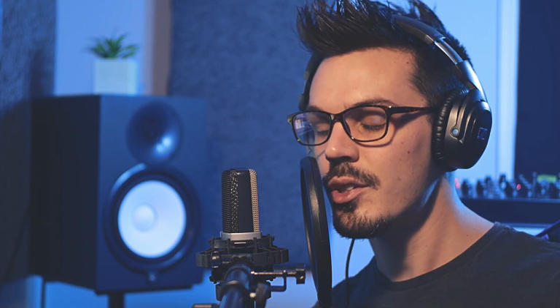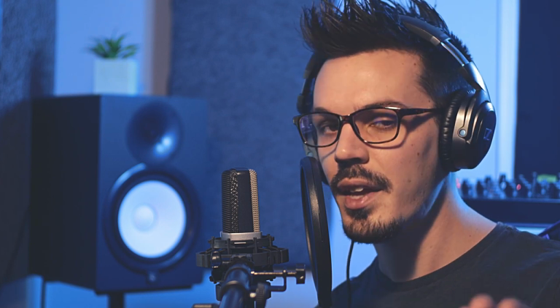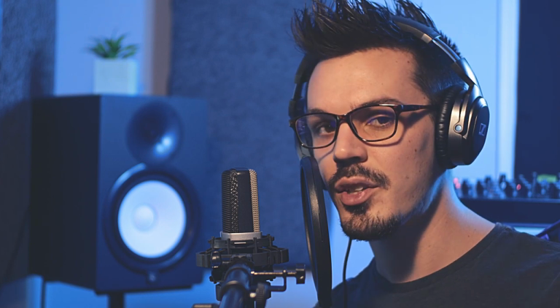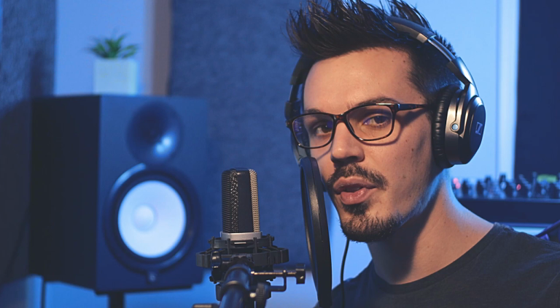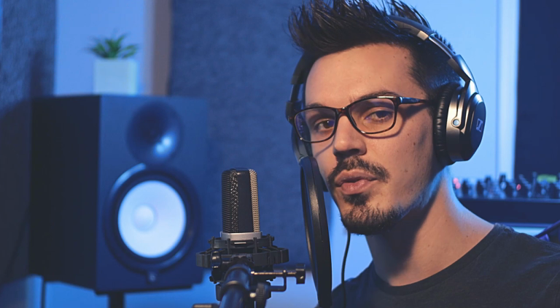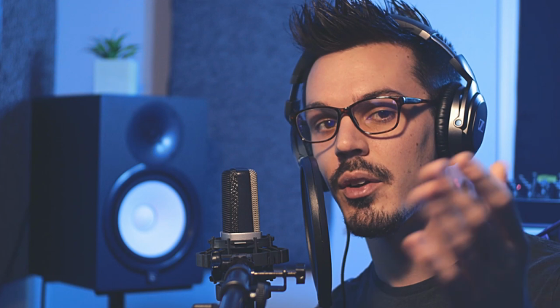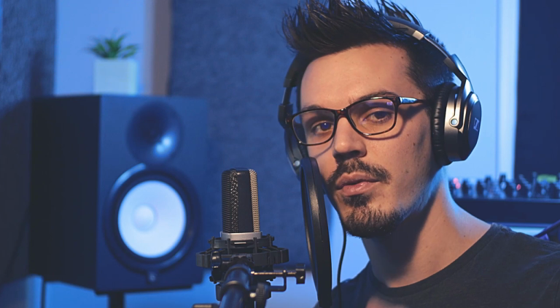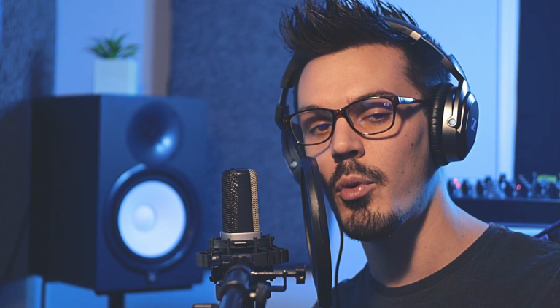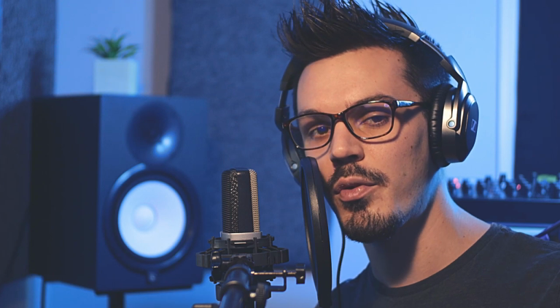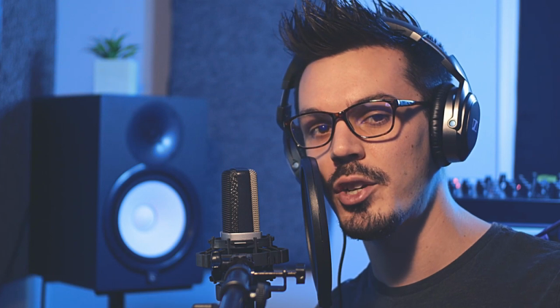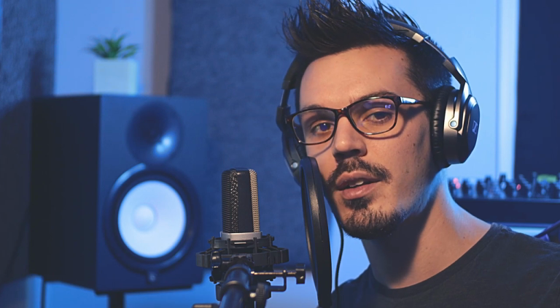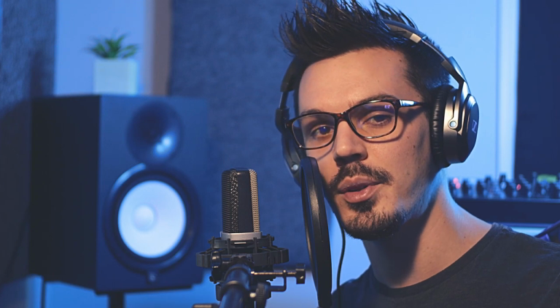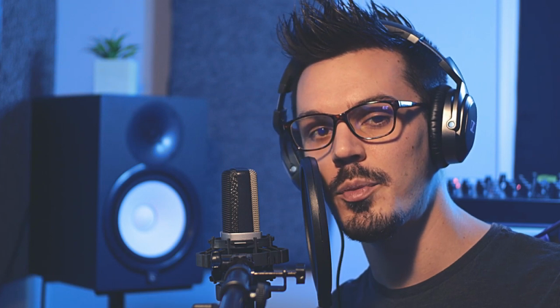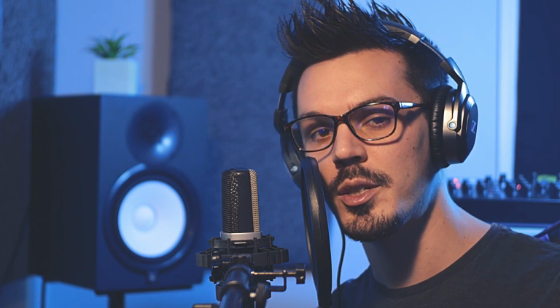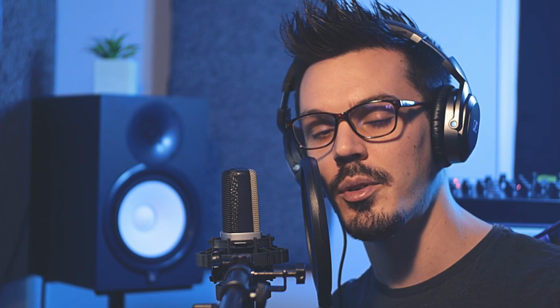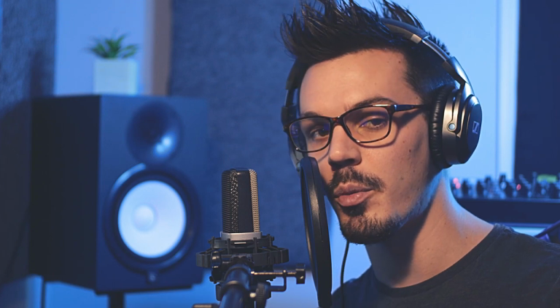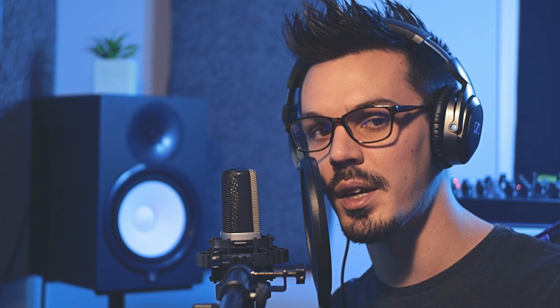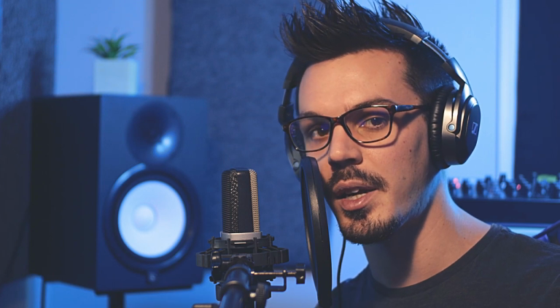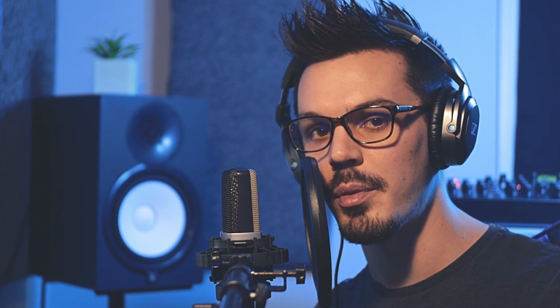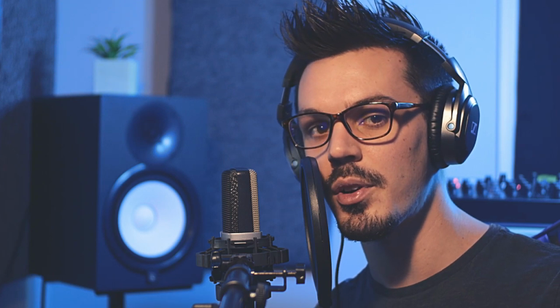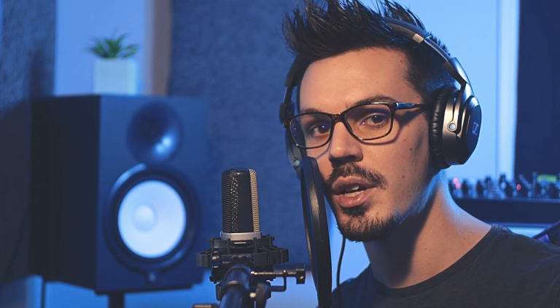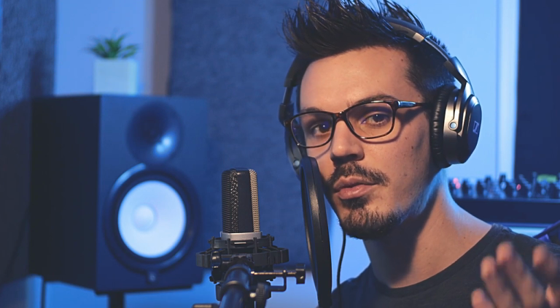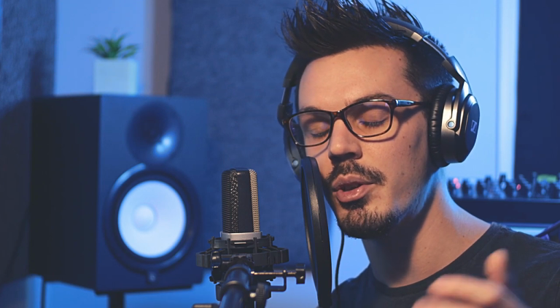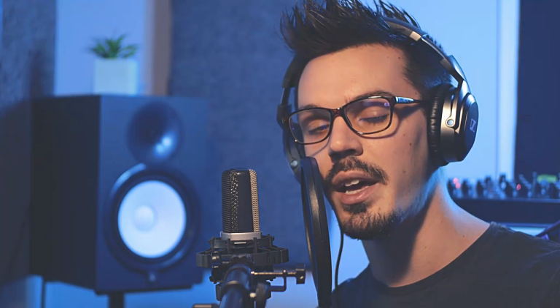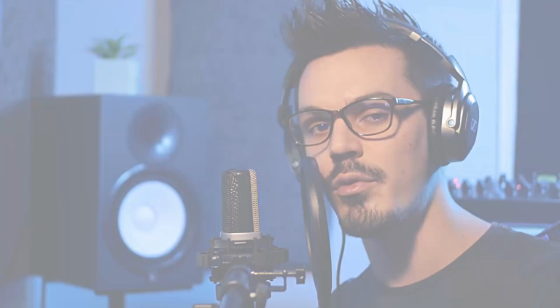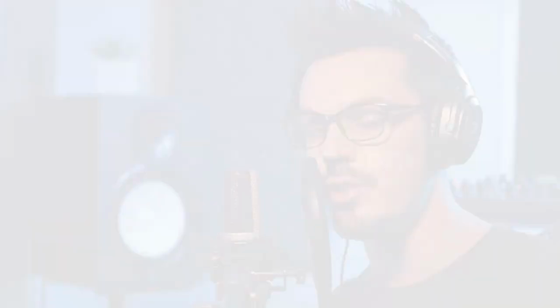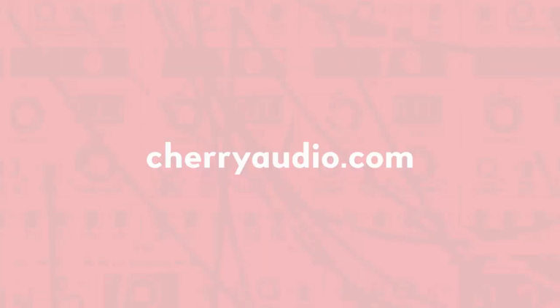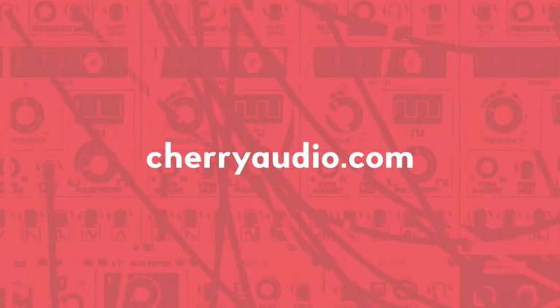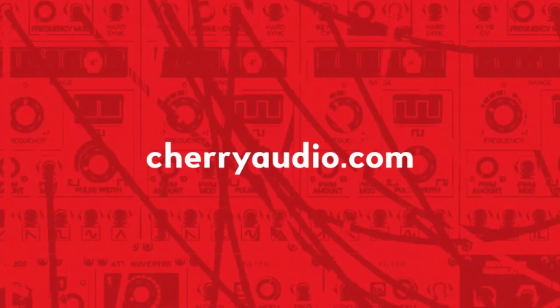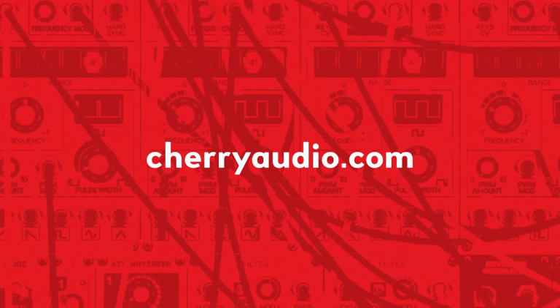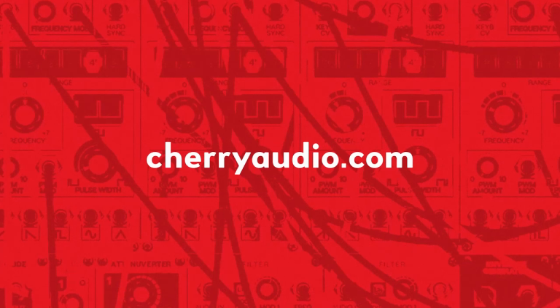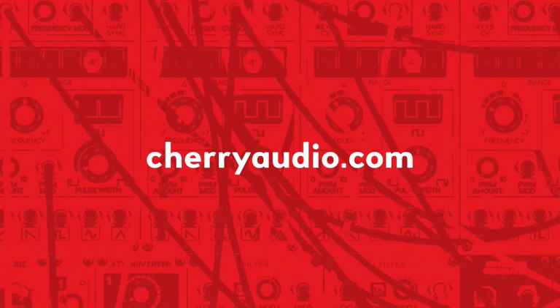So that does it for this video. For more information on Voltage Modular or to pick up a copy for yourself, you can head over to cherryaudio.com.